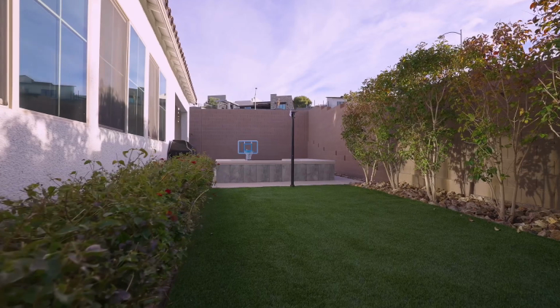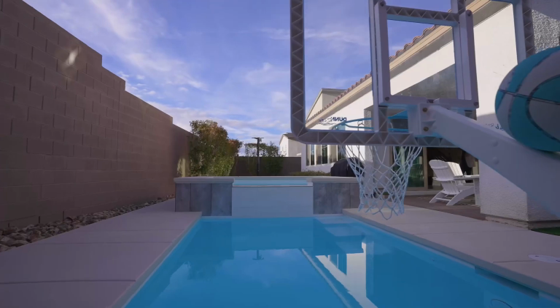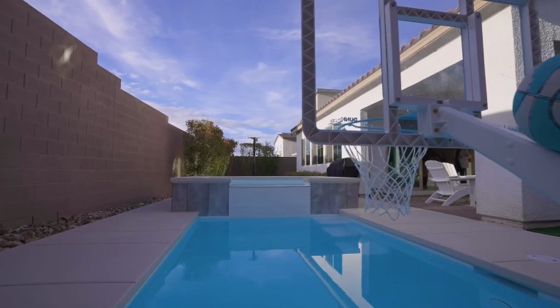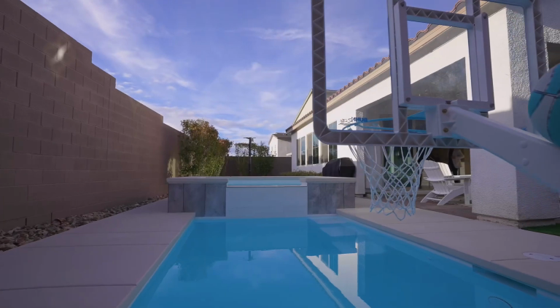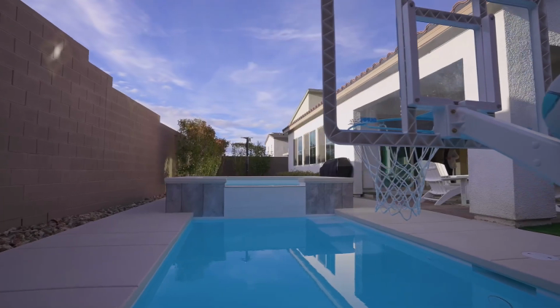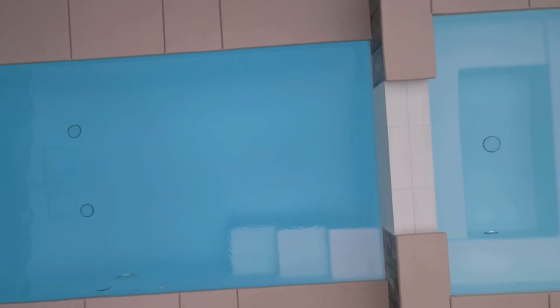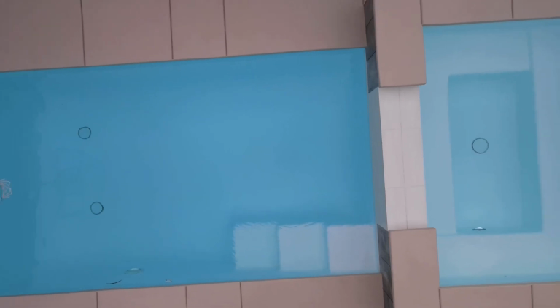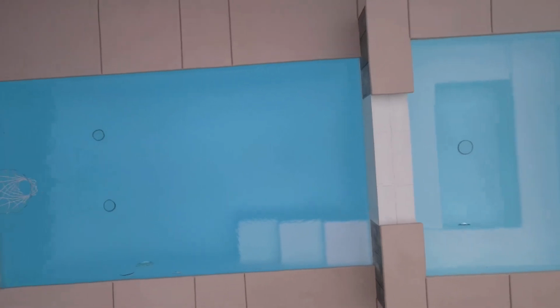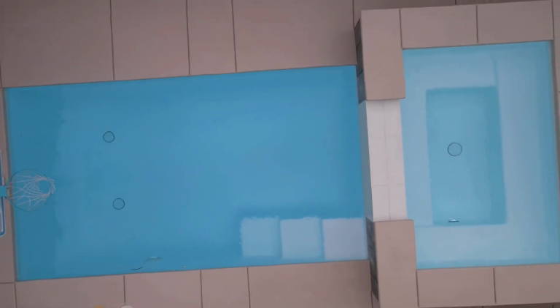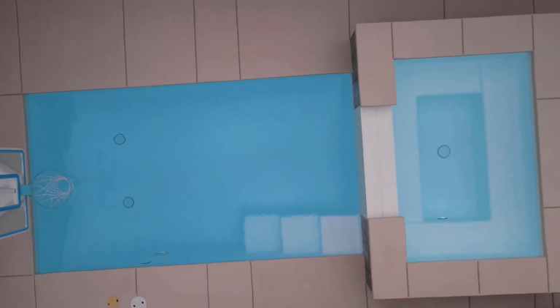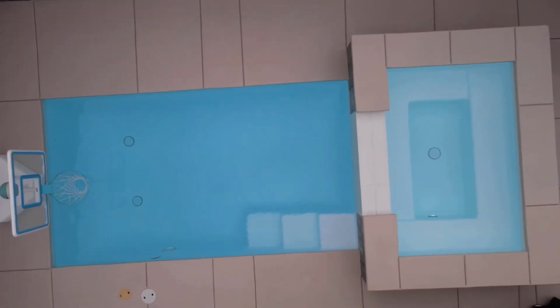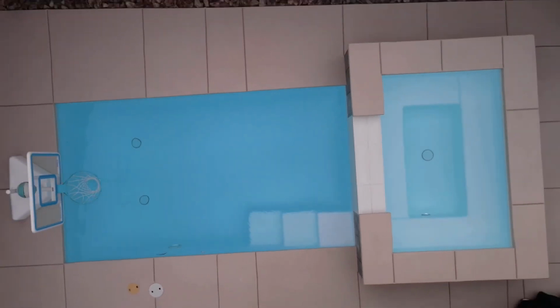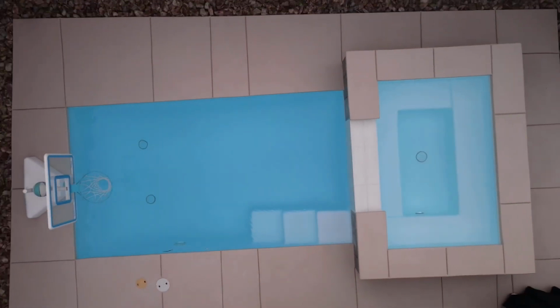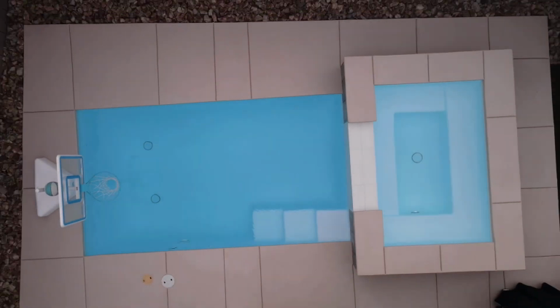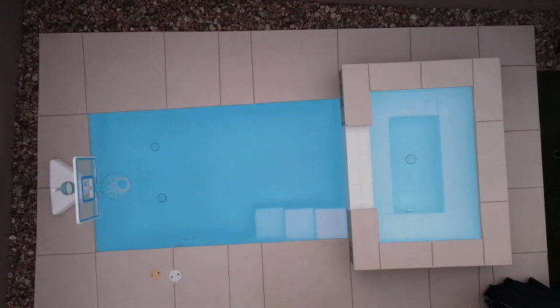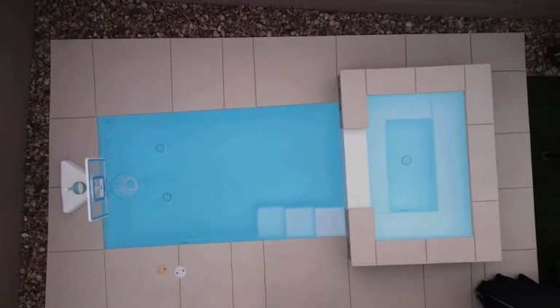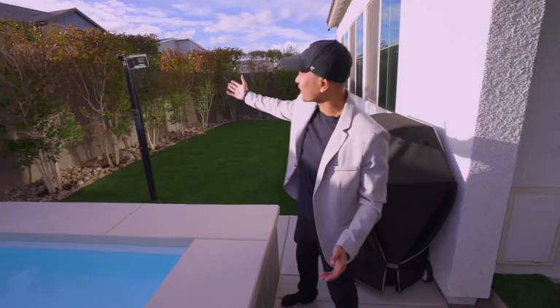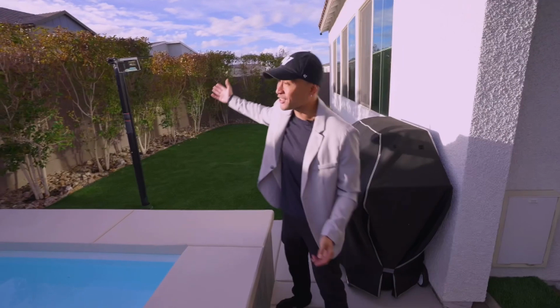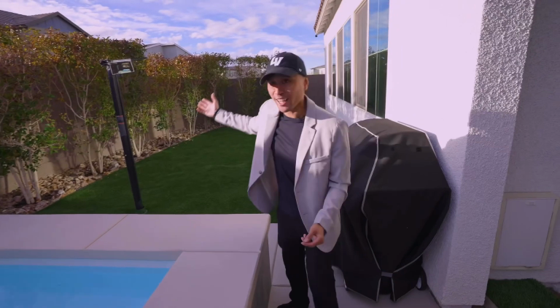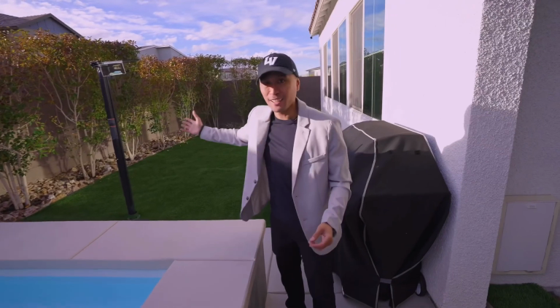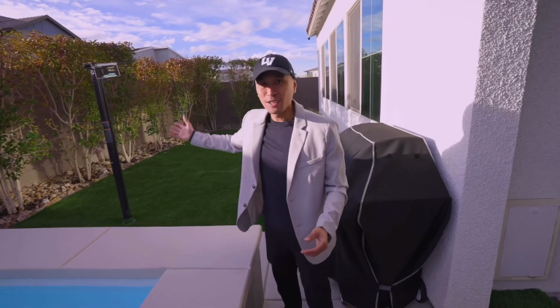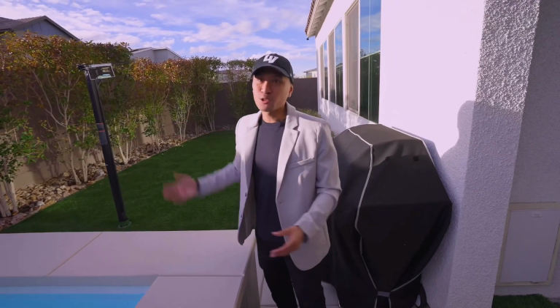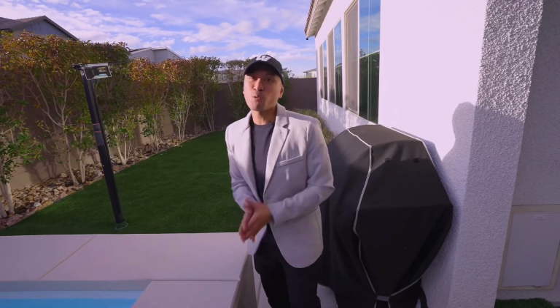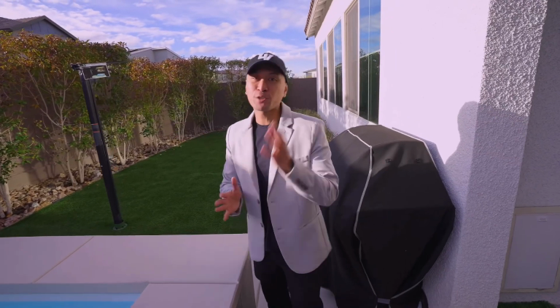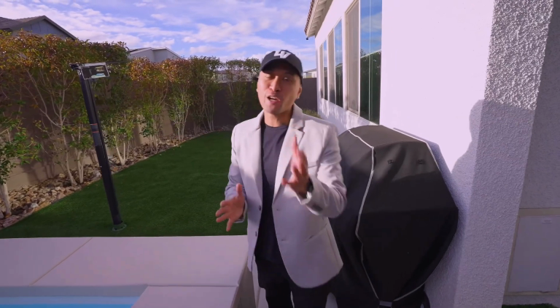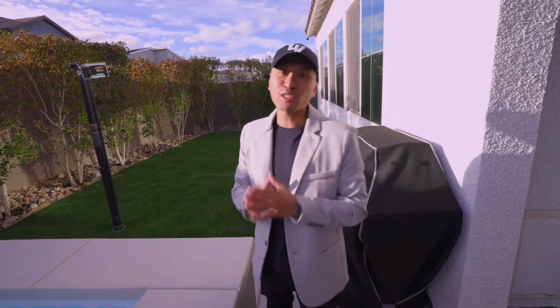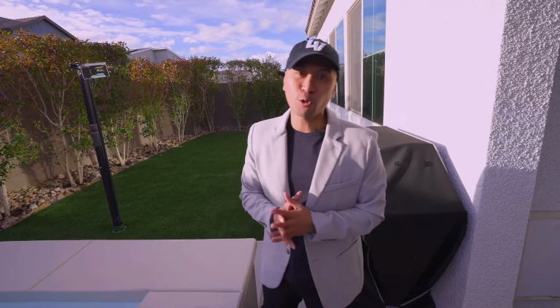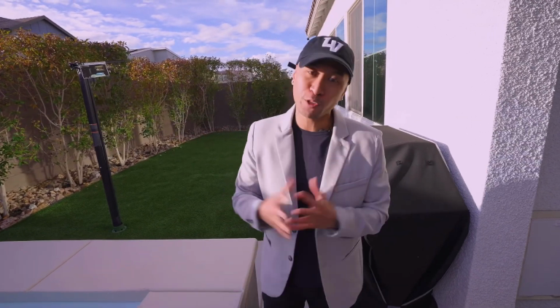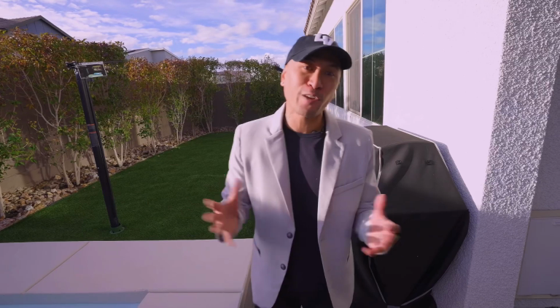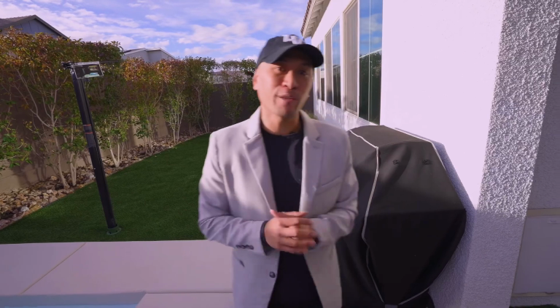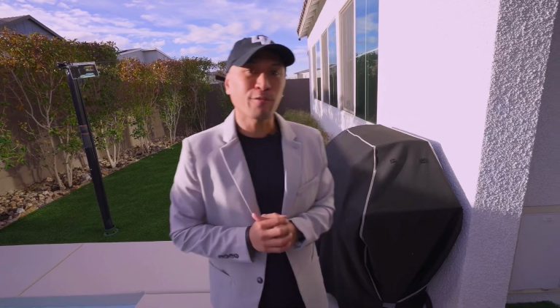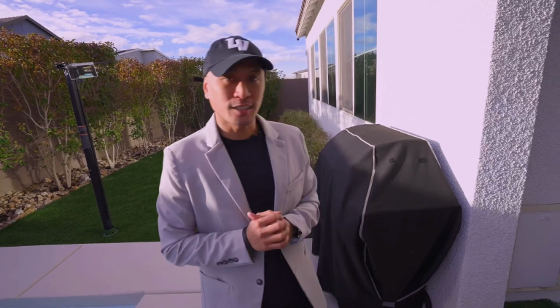We have the pool, we have the jacuzzi, and you even have a projector stand so you can watch your favorite shows with your family and friends.